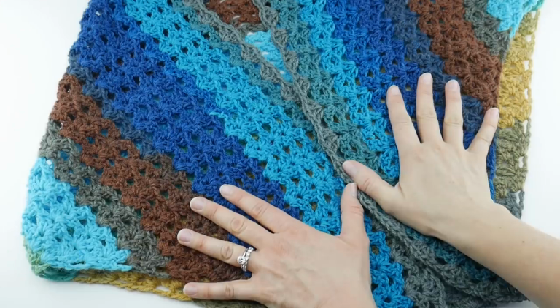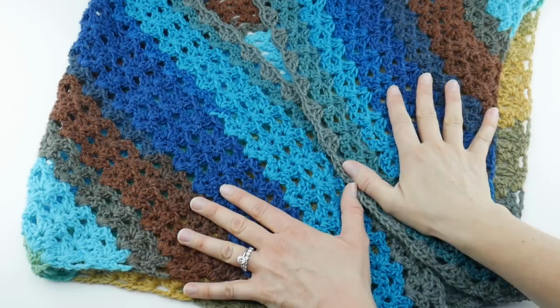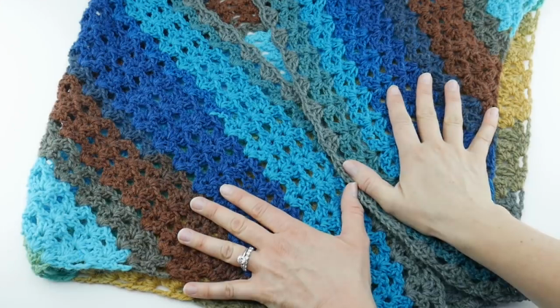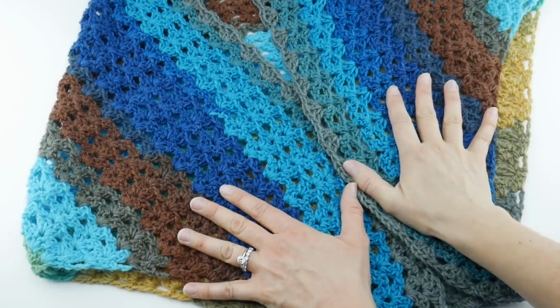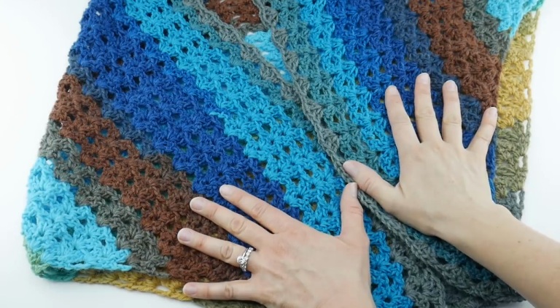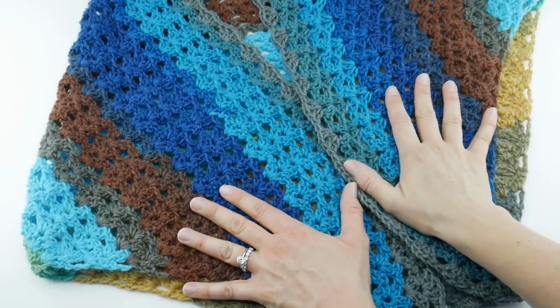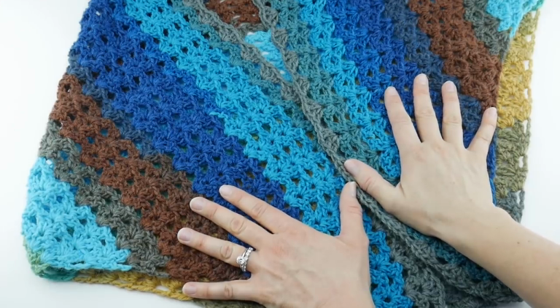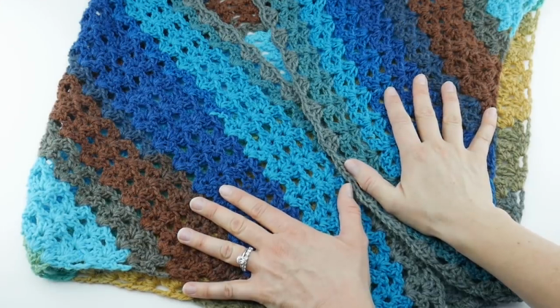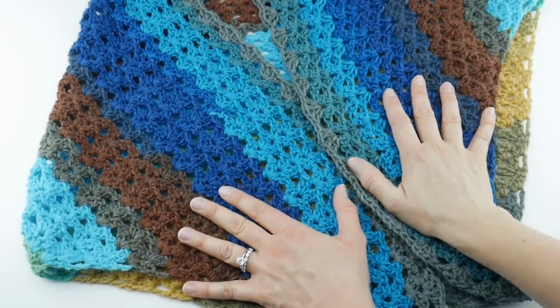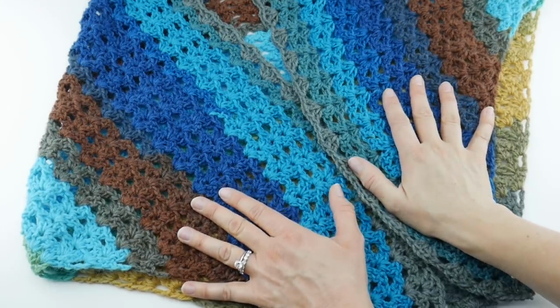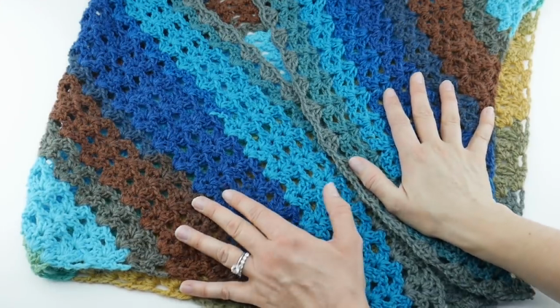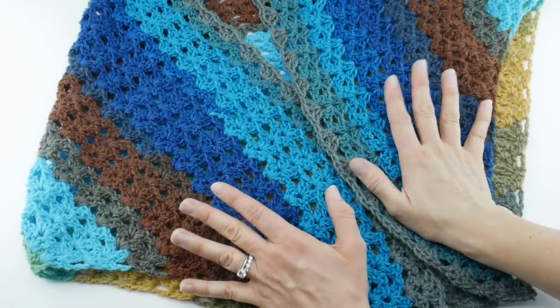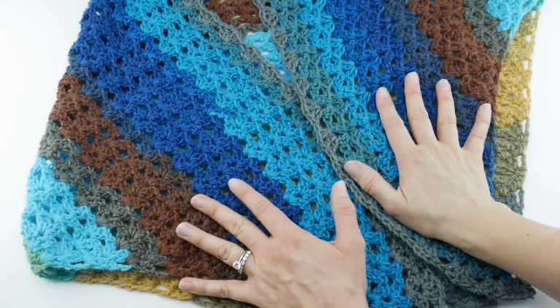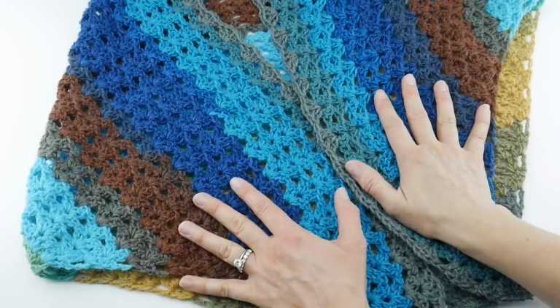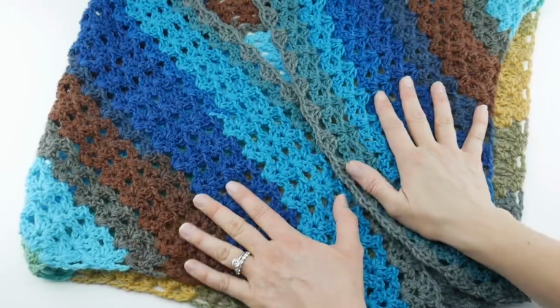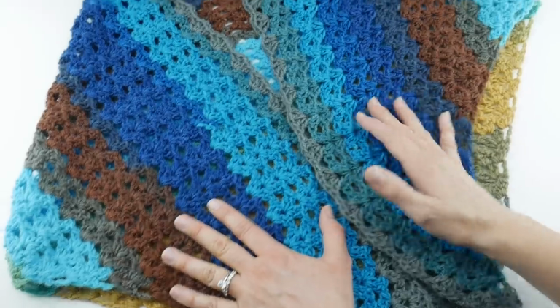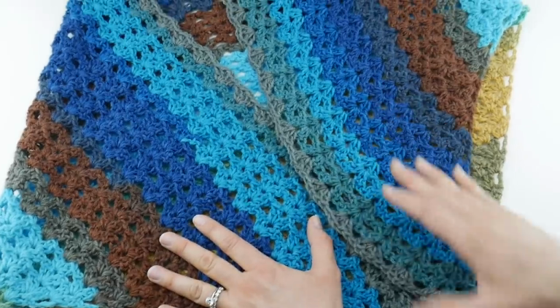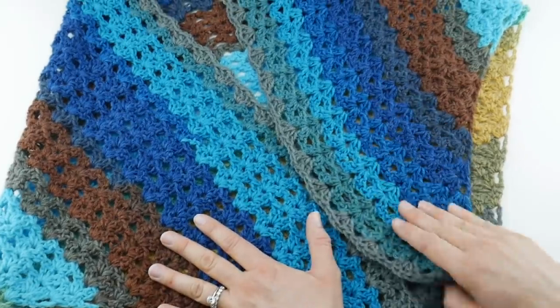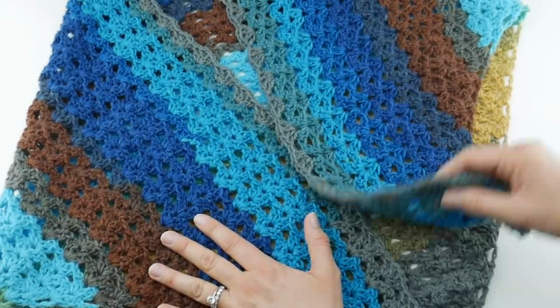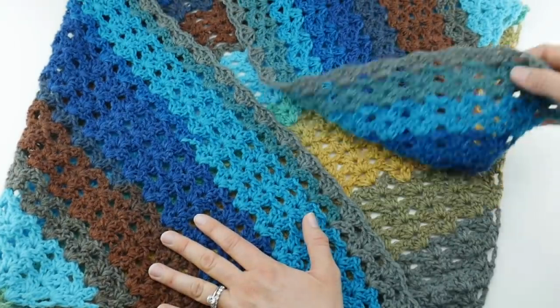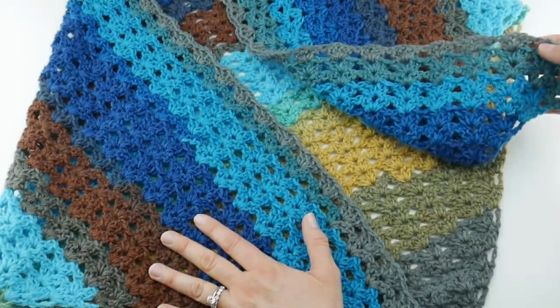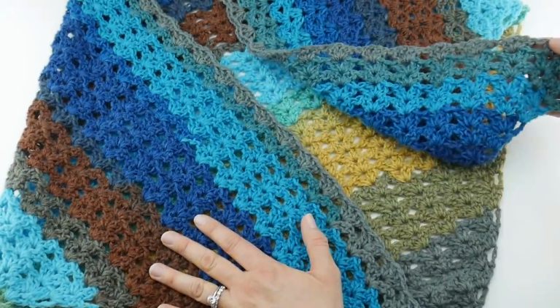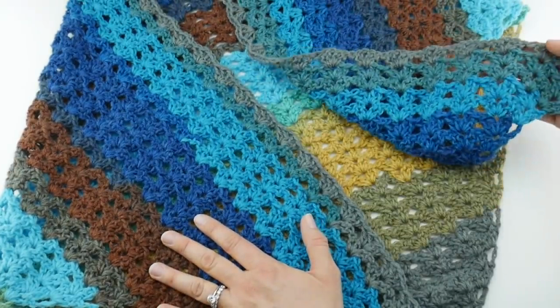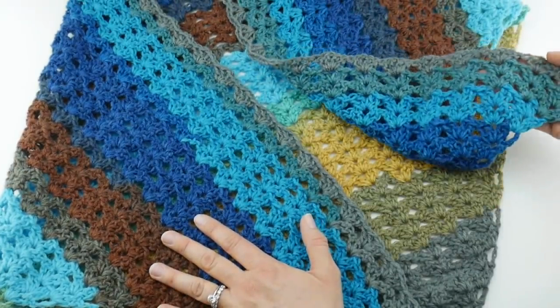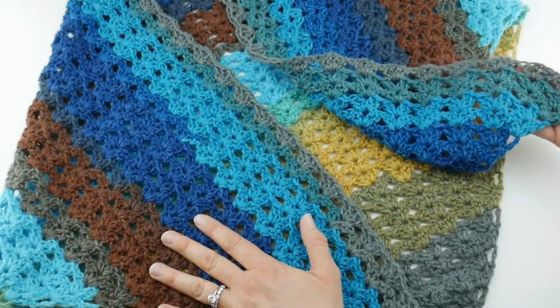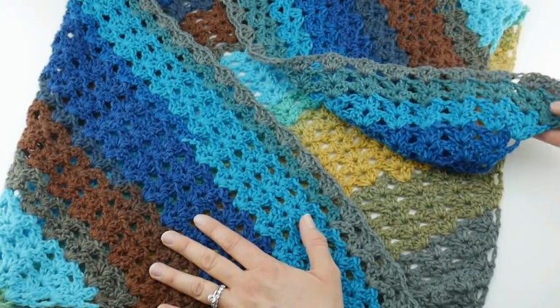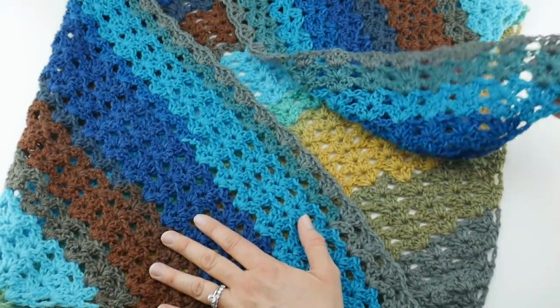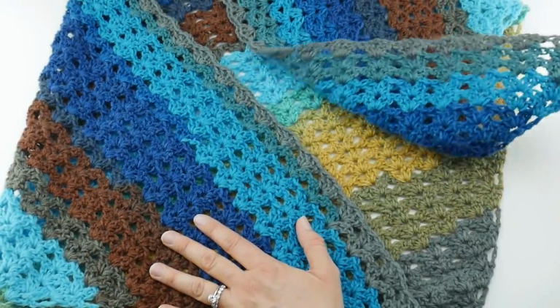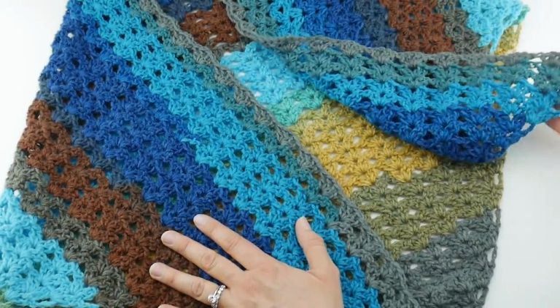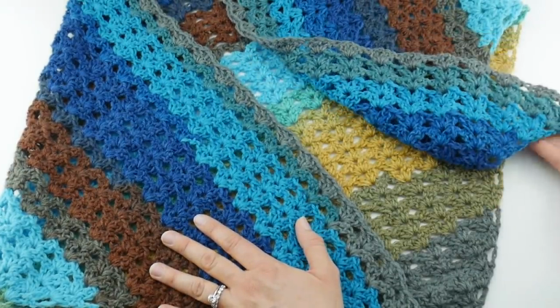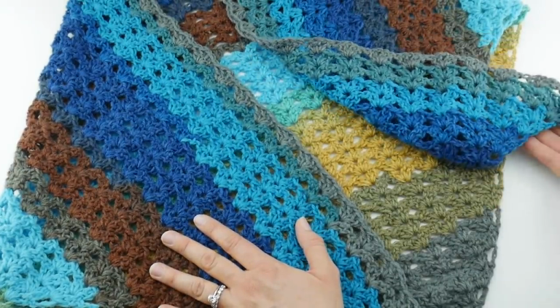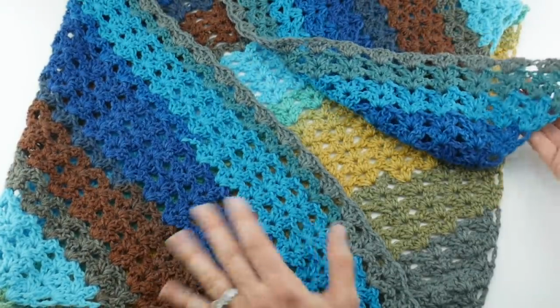Hi everyone, it's Jennifer from Fiber Flux. In this video, I'm going to show you how to crochet the Autumn Skies Shawl.